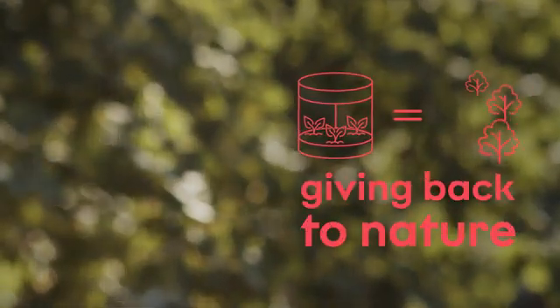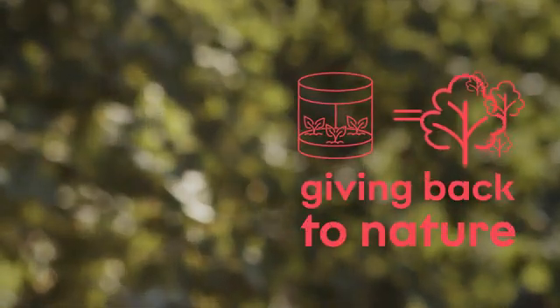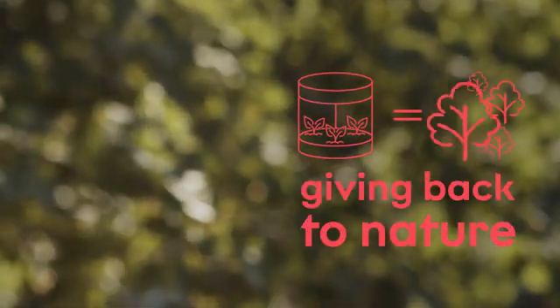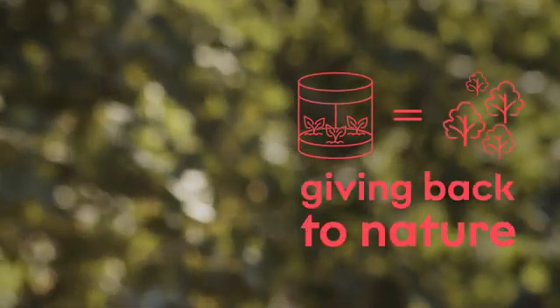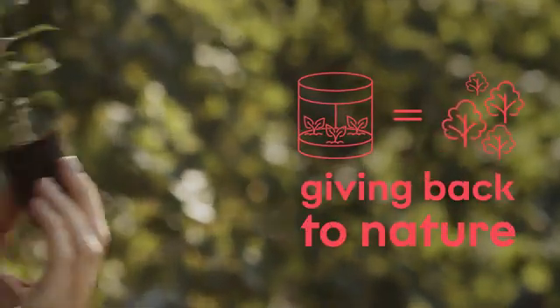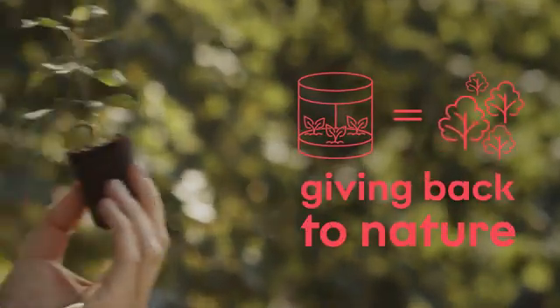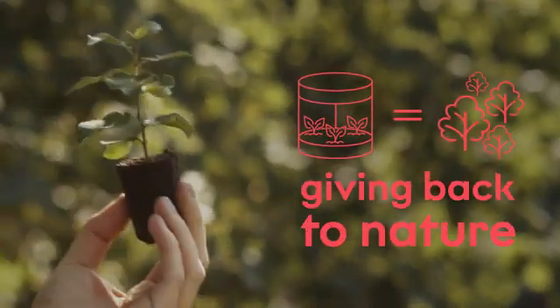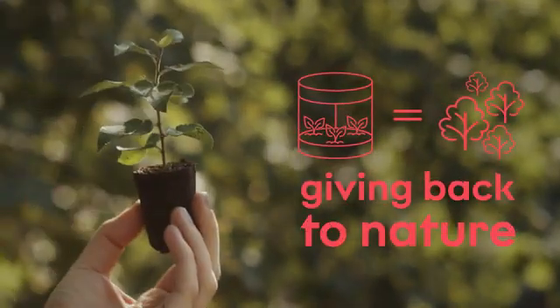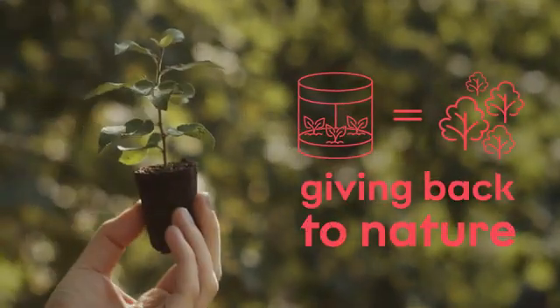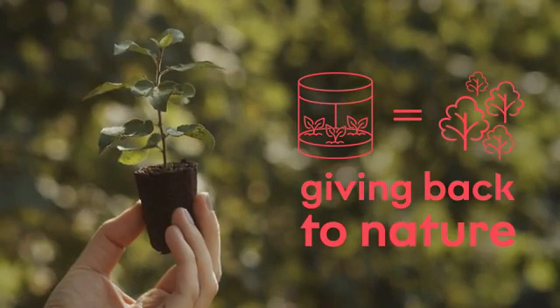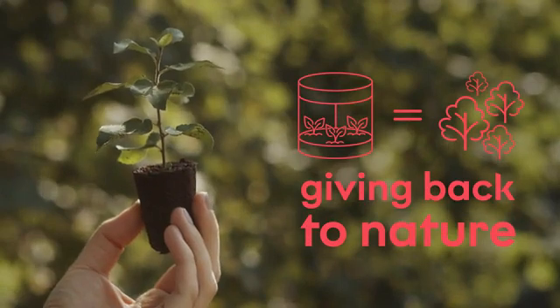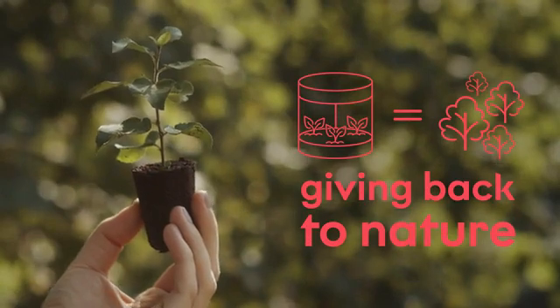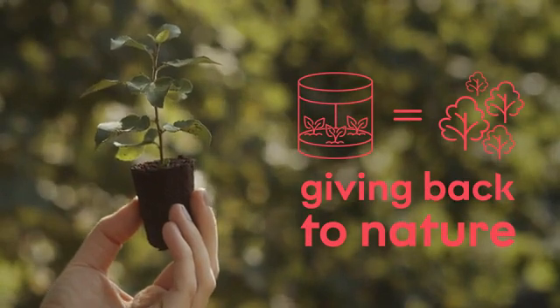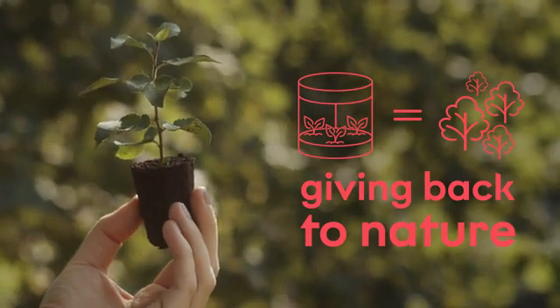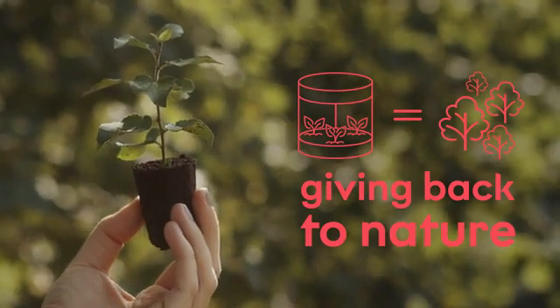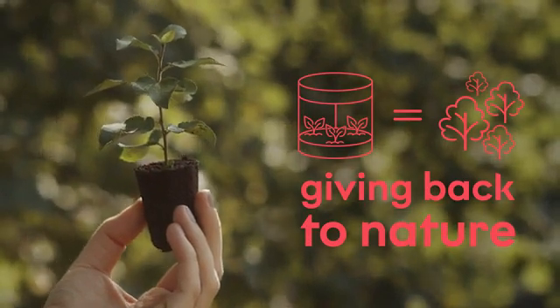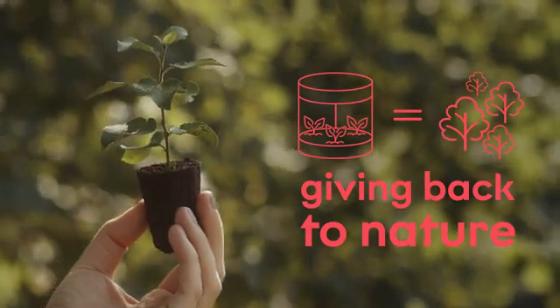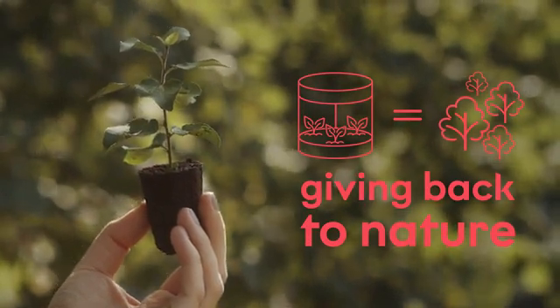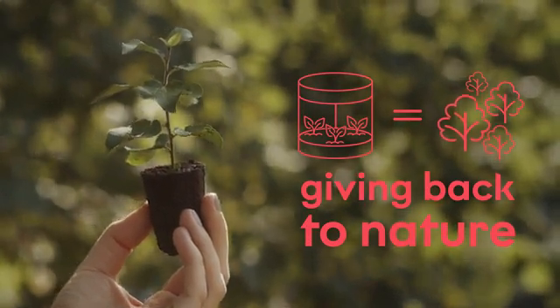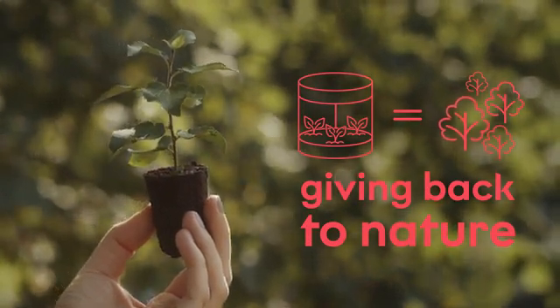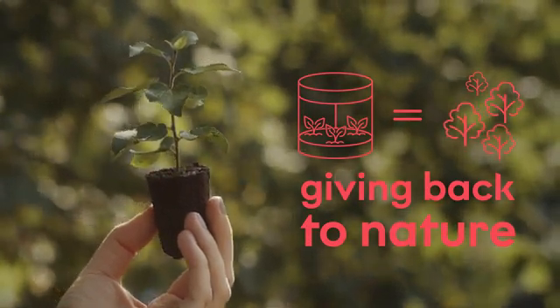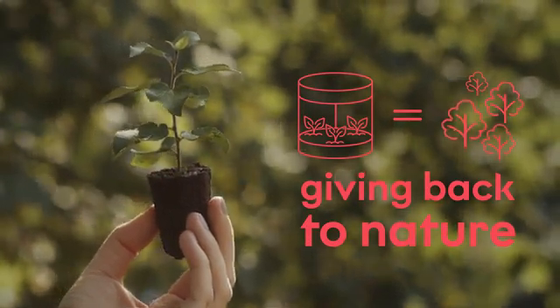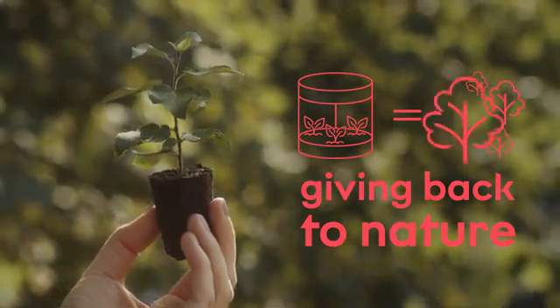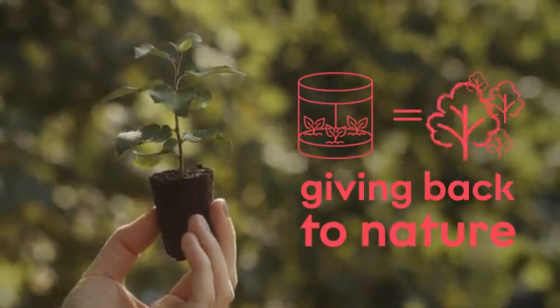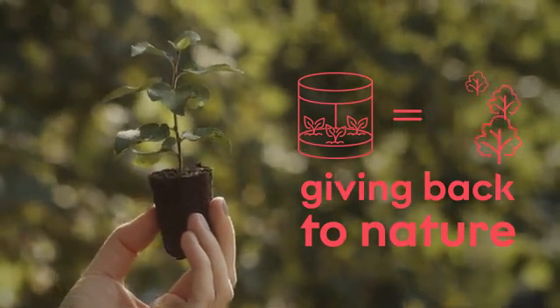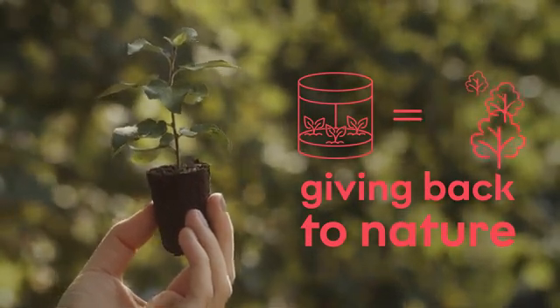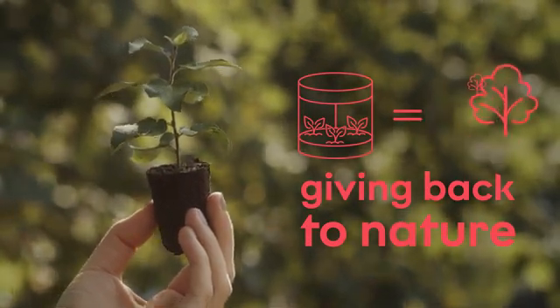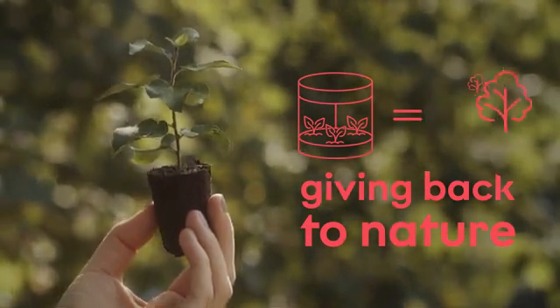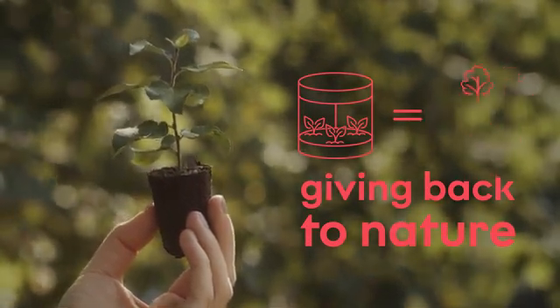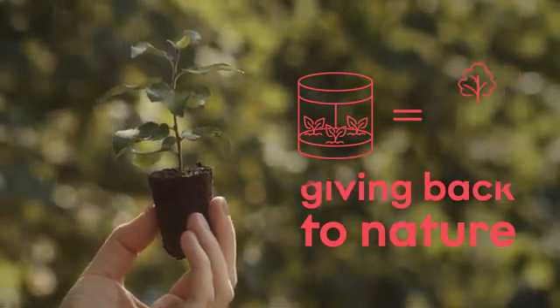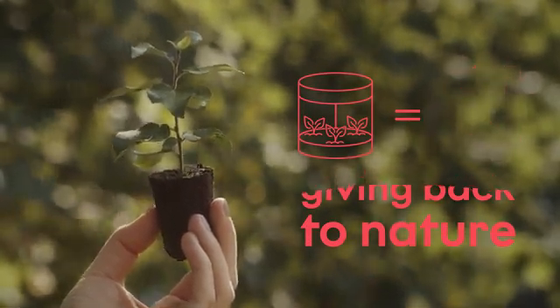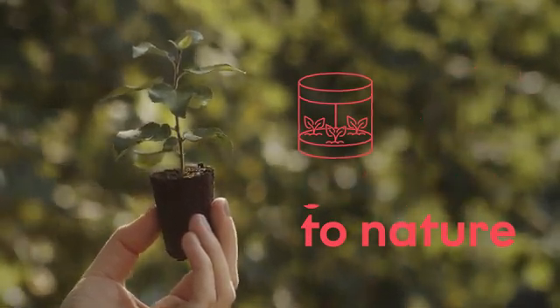Finally, with each purchase, we will plant a tree and give you three seeds to cultivate trees in Verdeed.